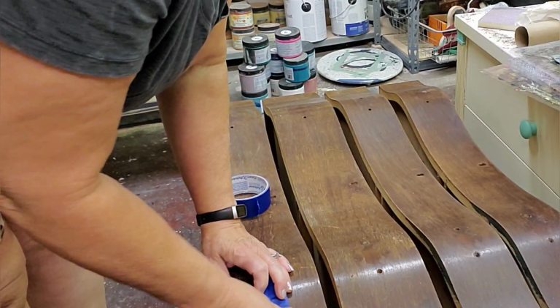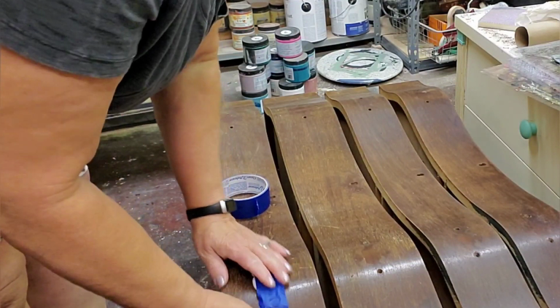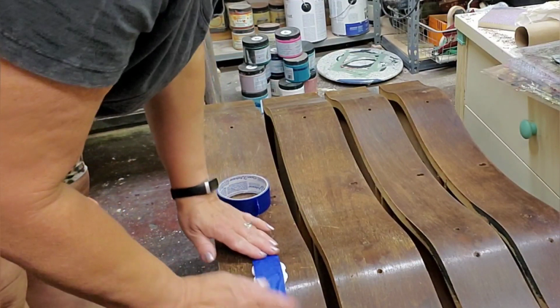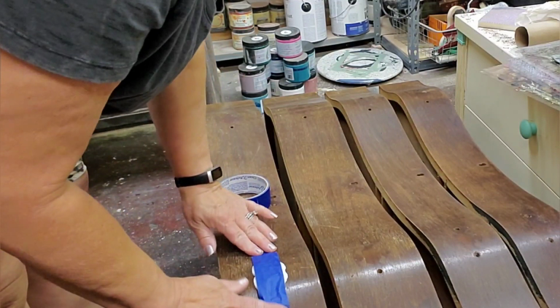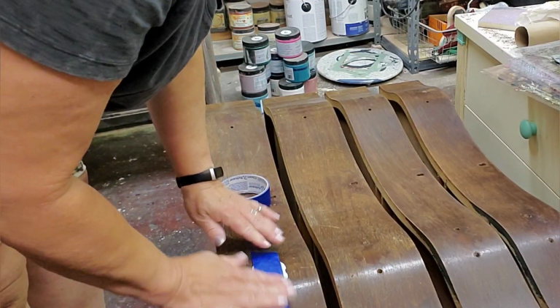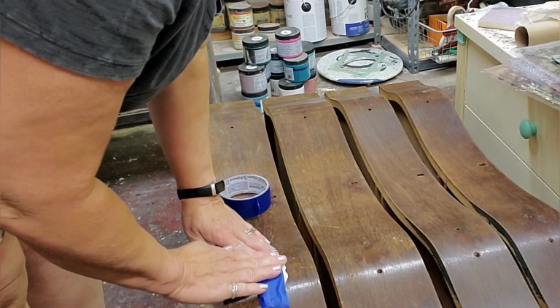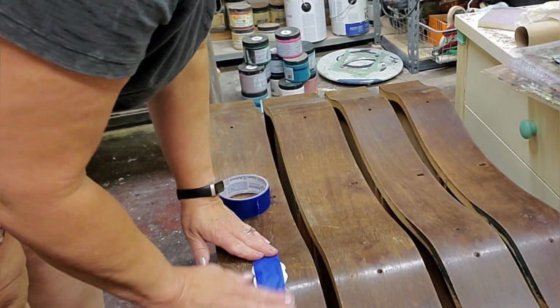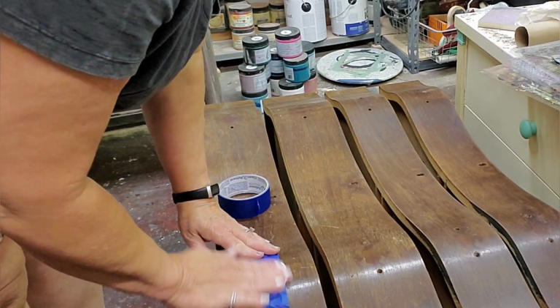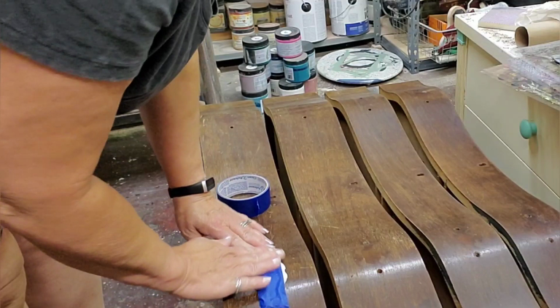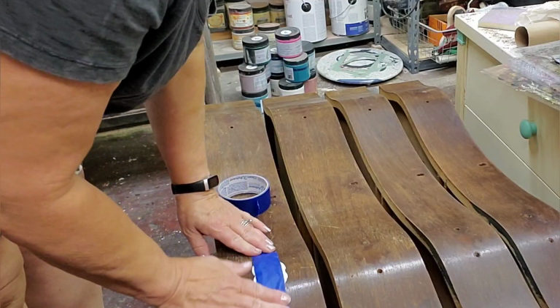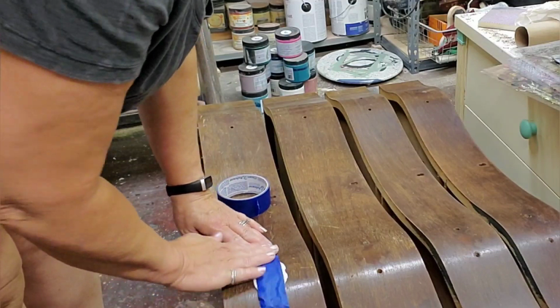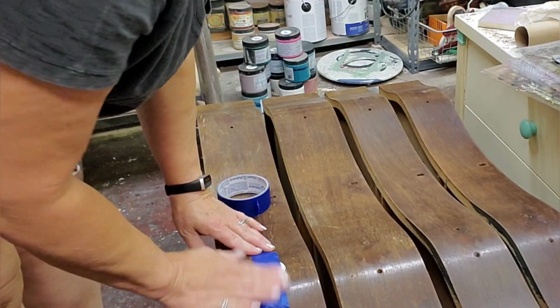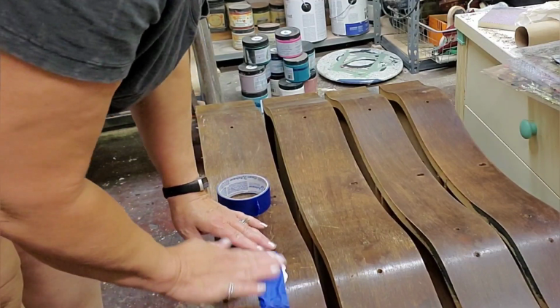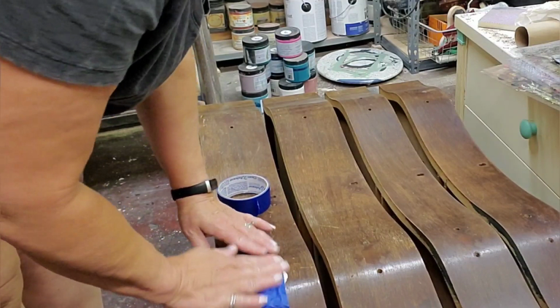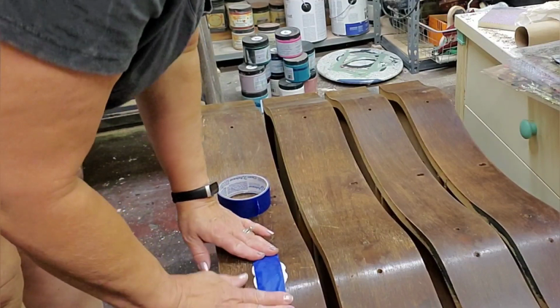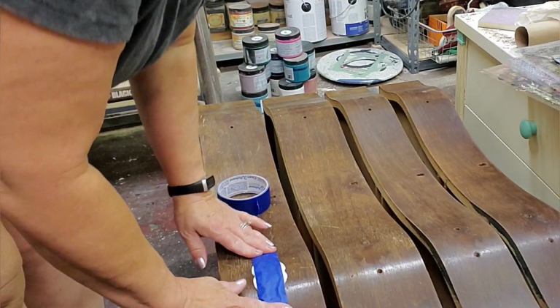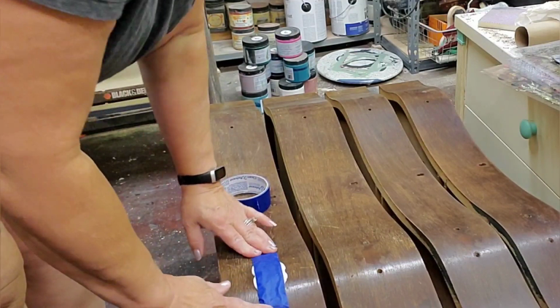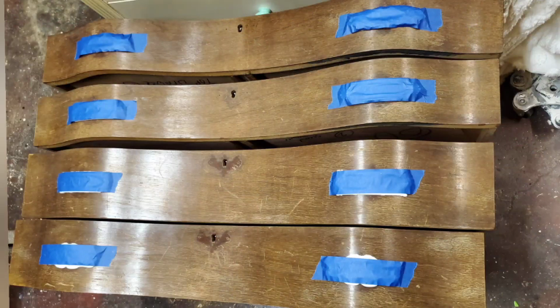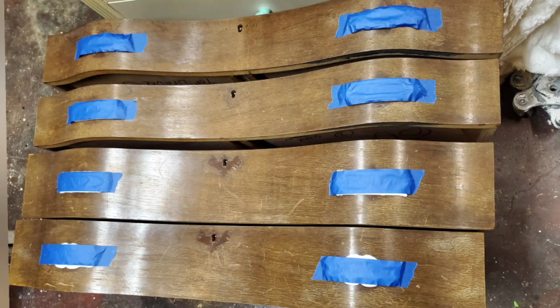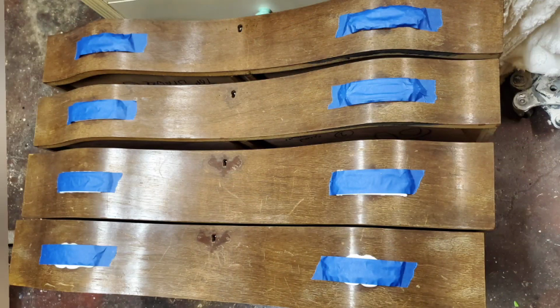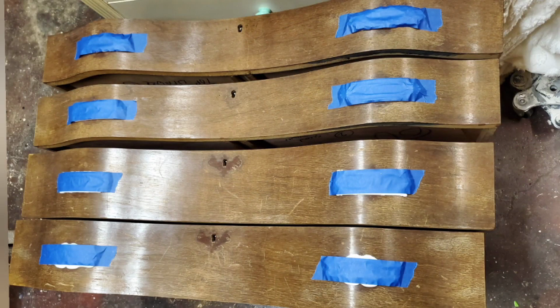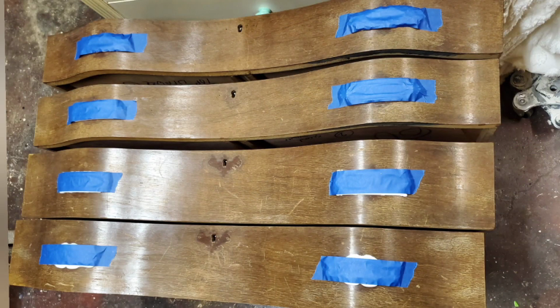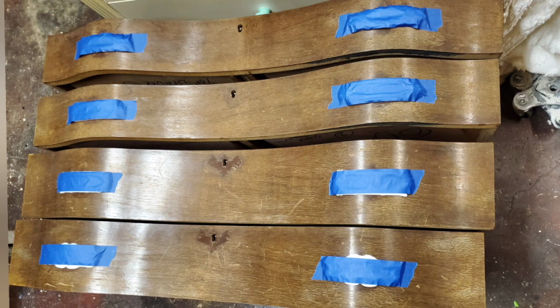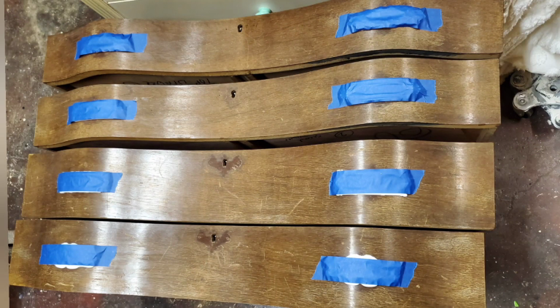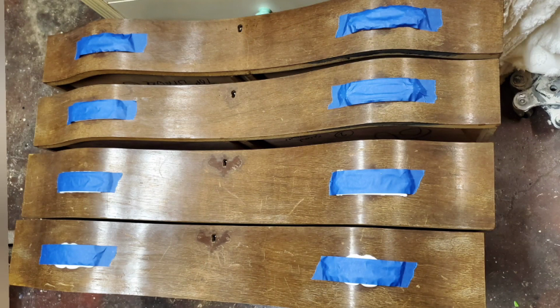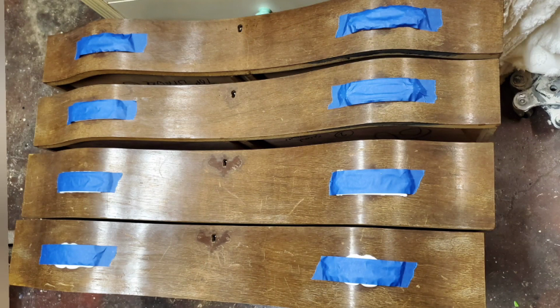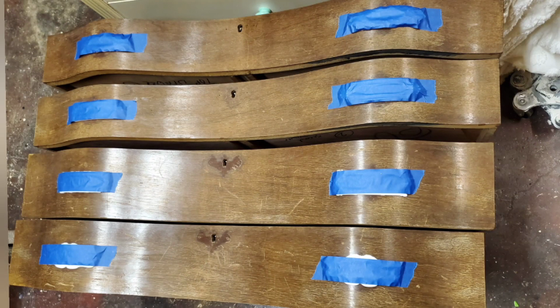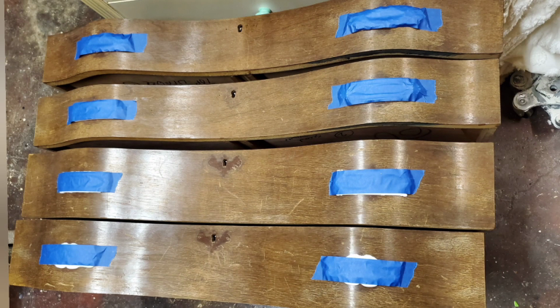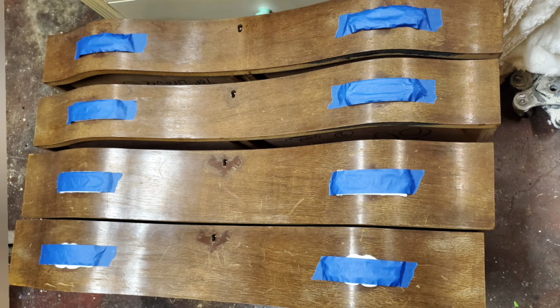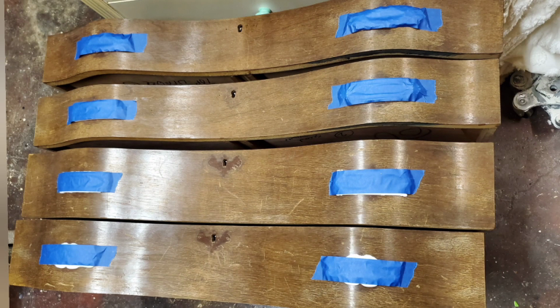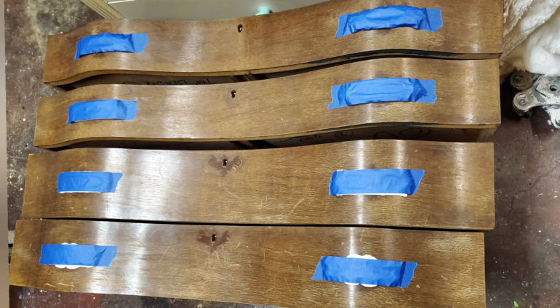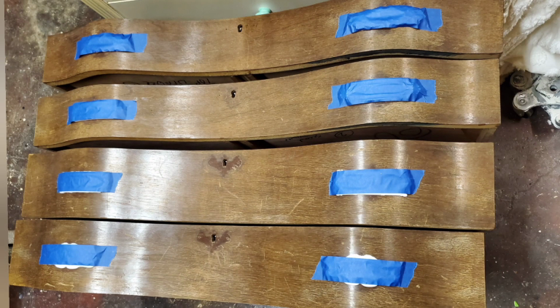As I pour, I end up having some extra, so I use different shapes.